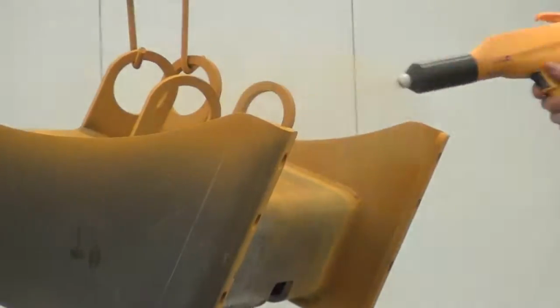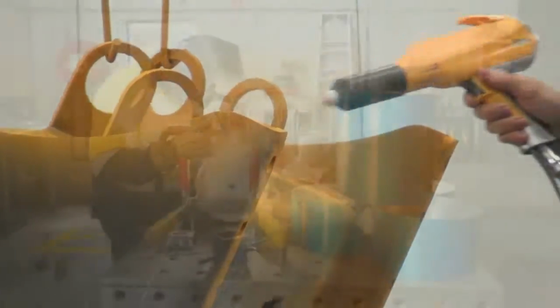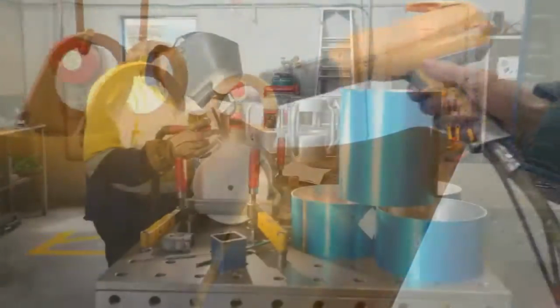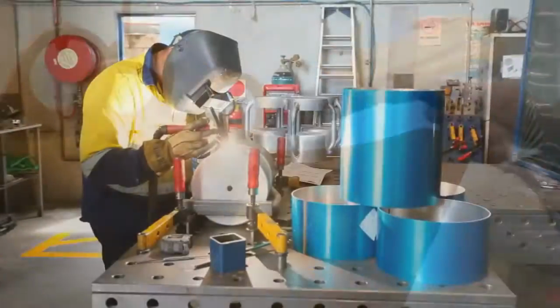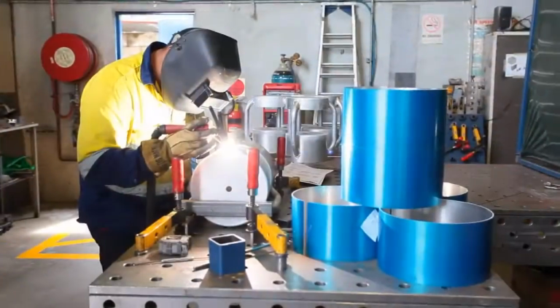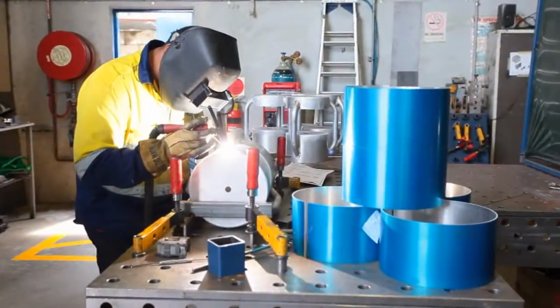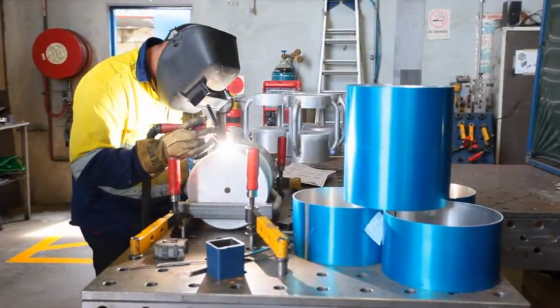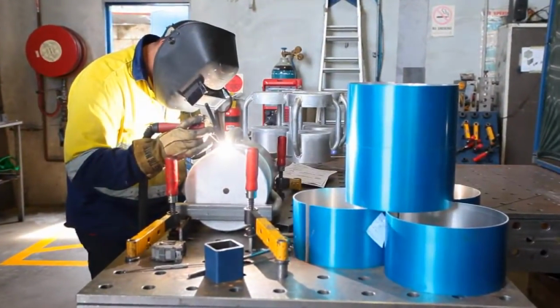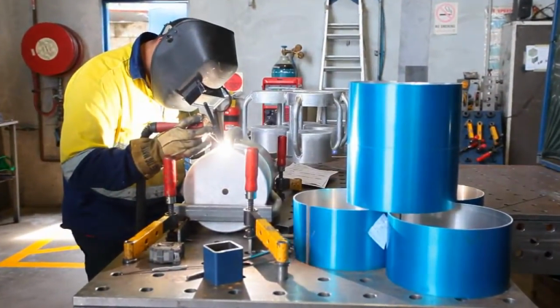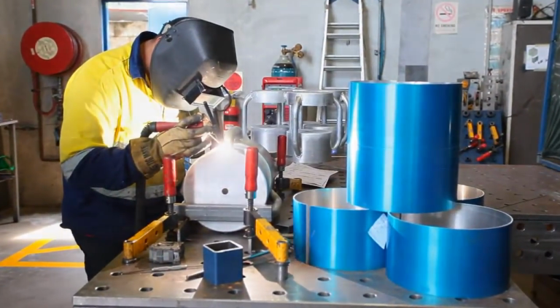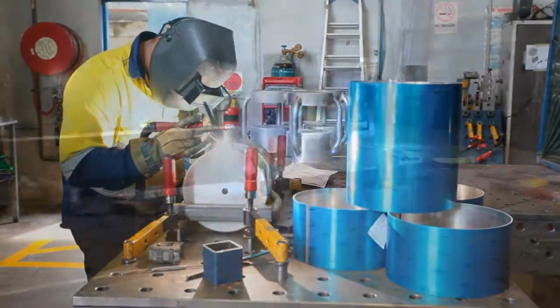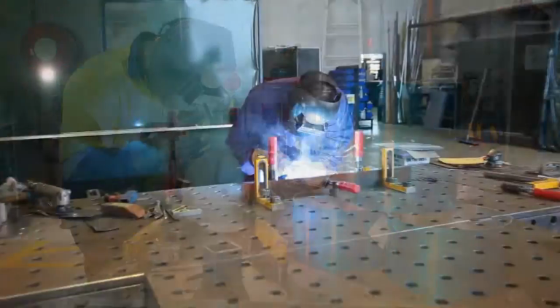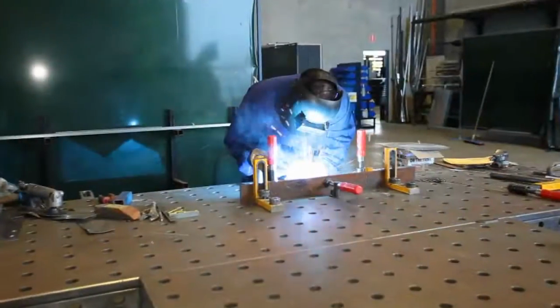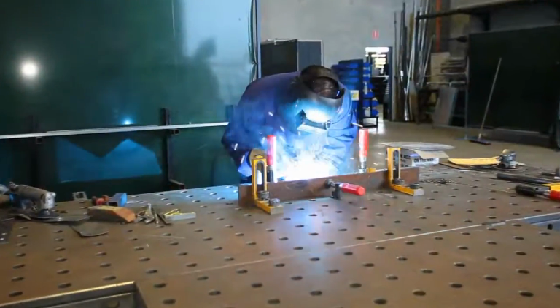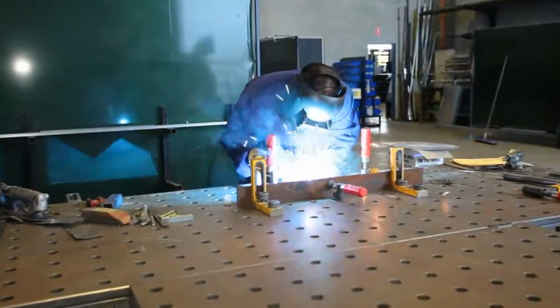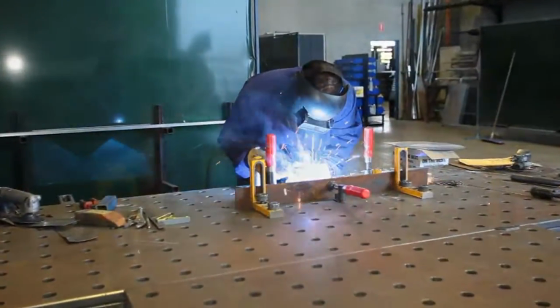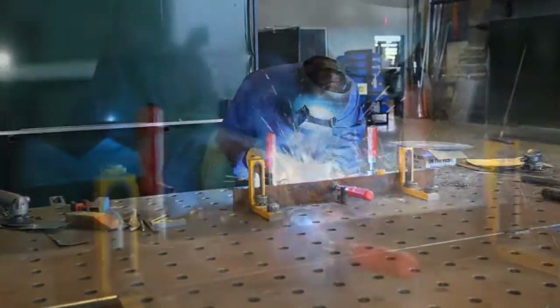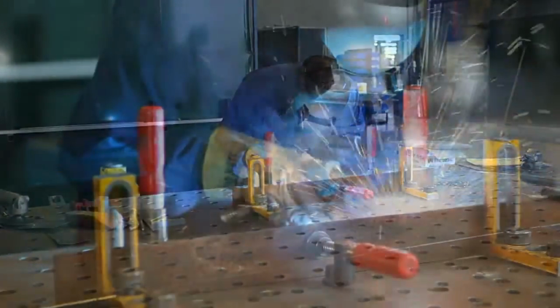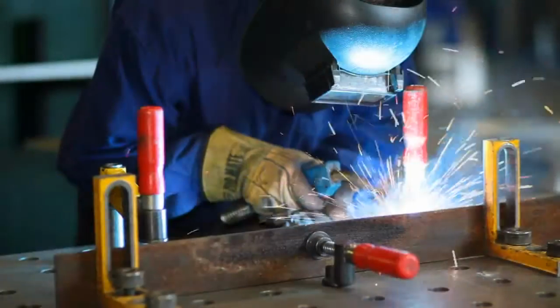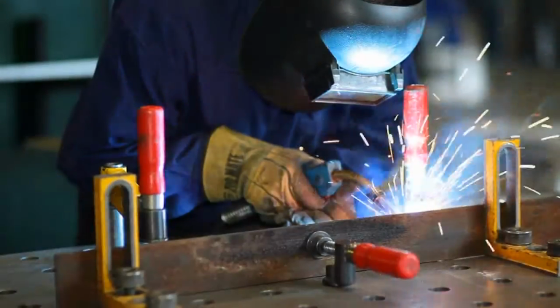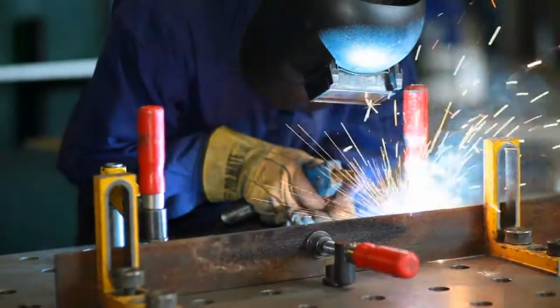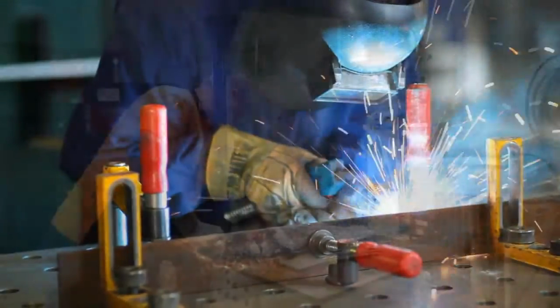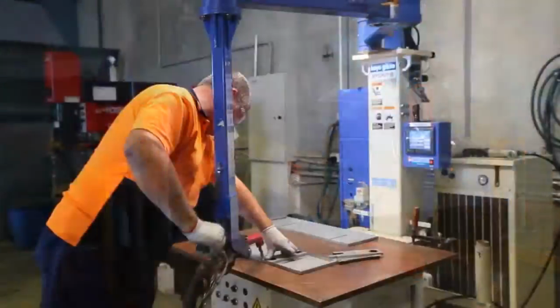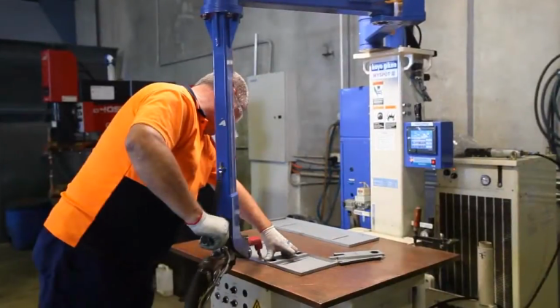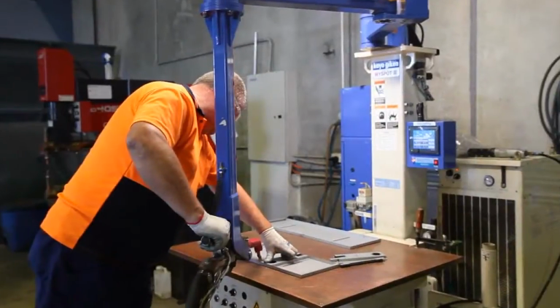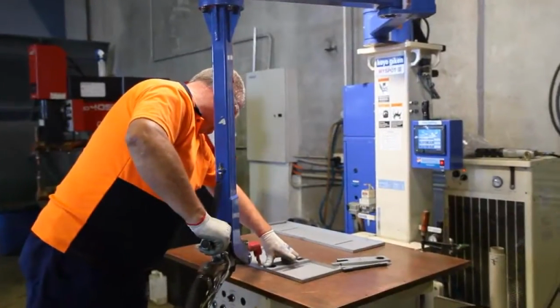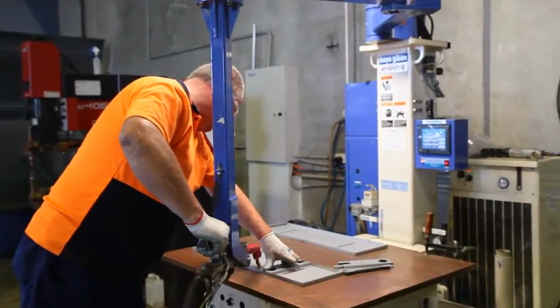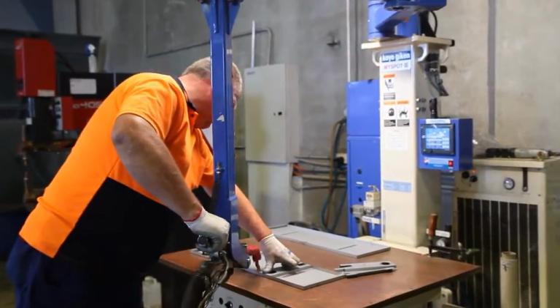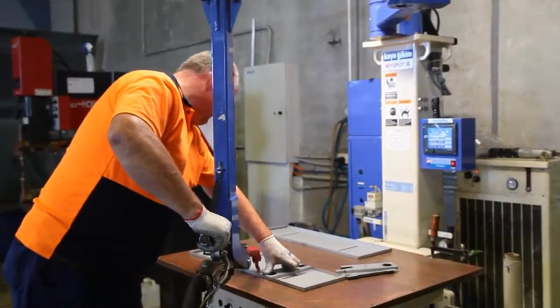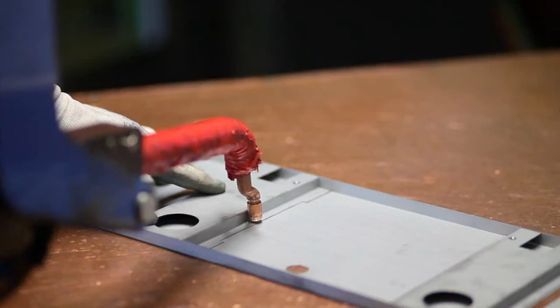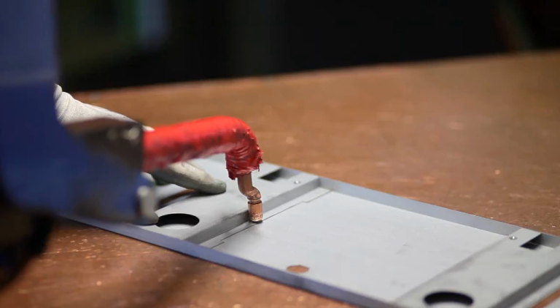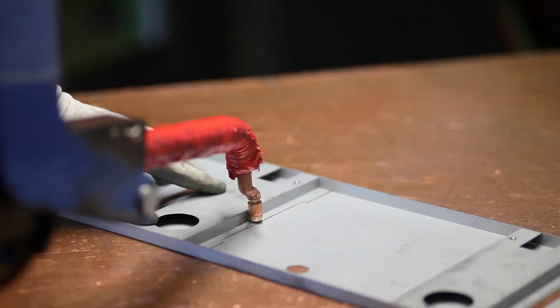Our welding area includes the latest digital welders and jigging tables for a faster and more precise job setup.